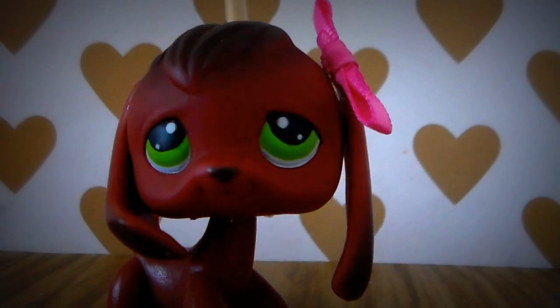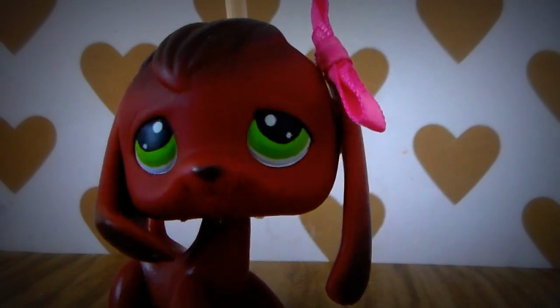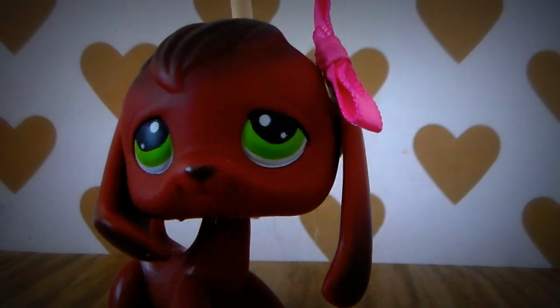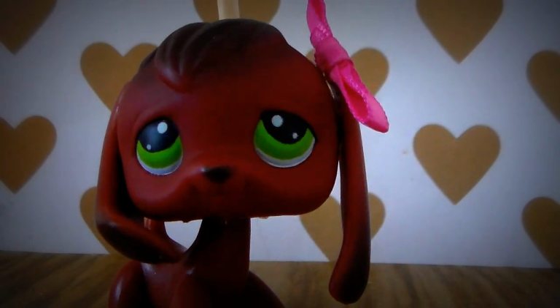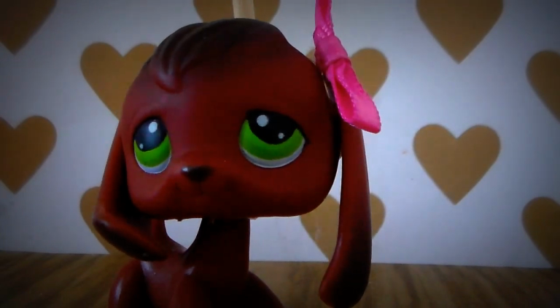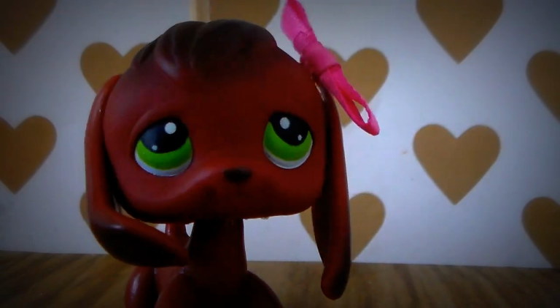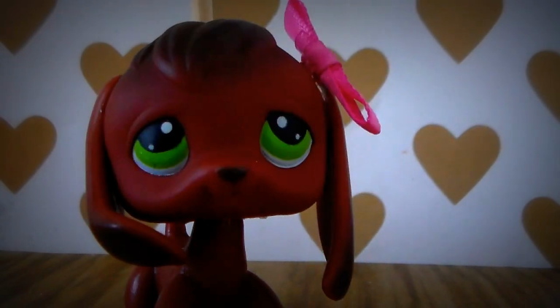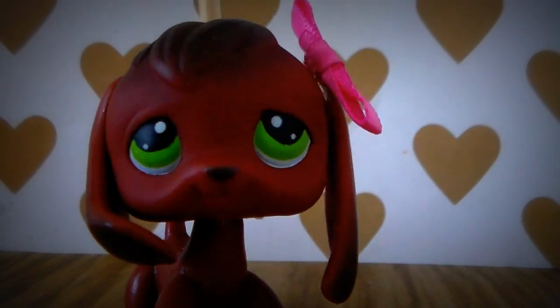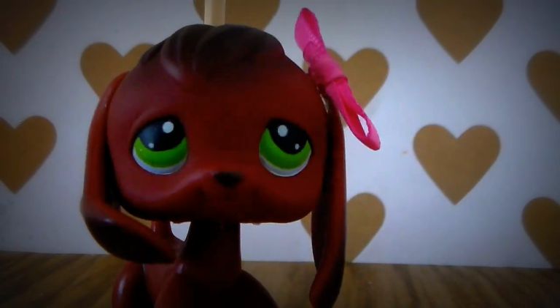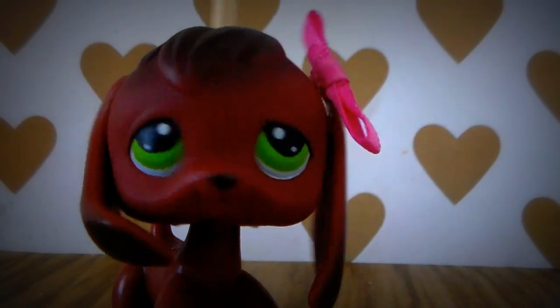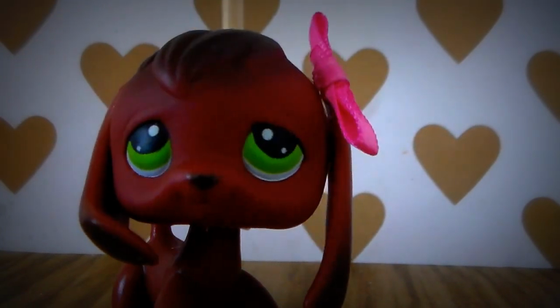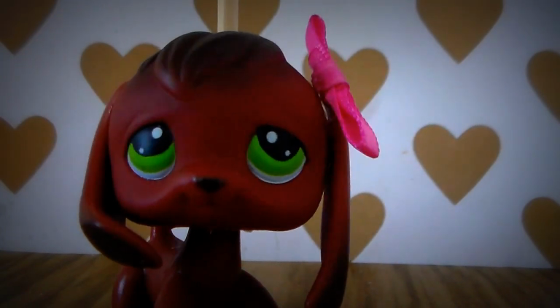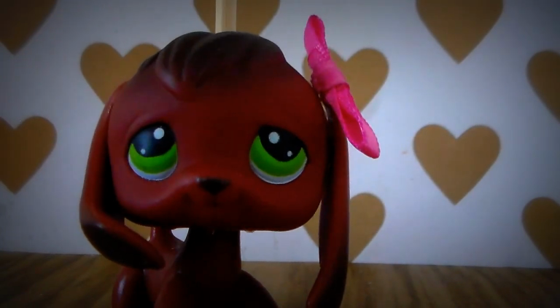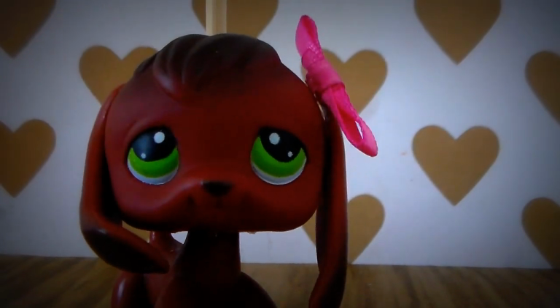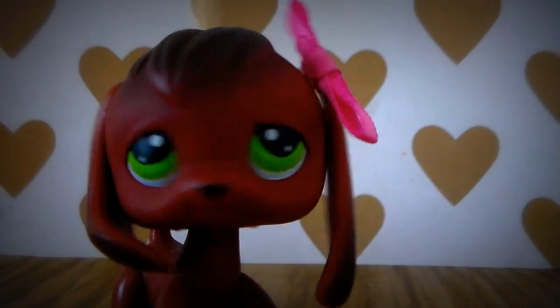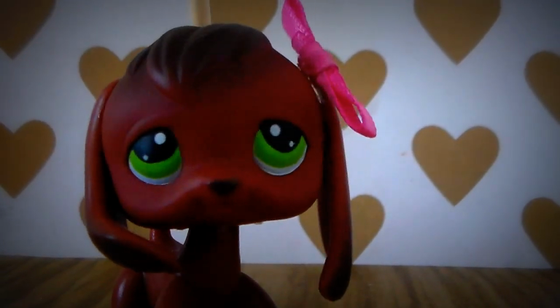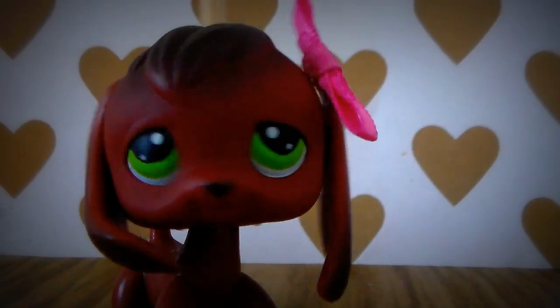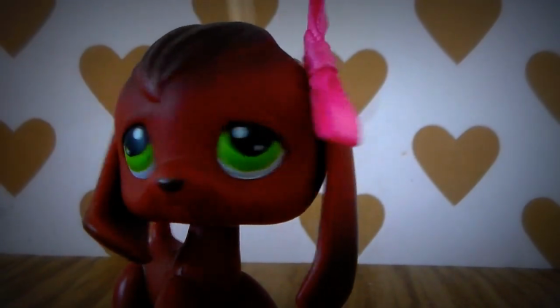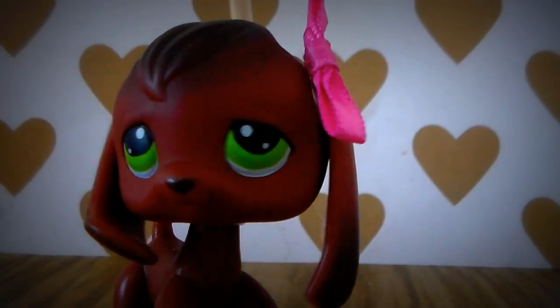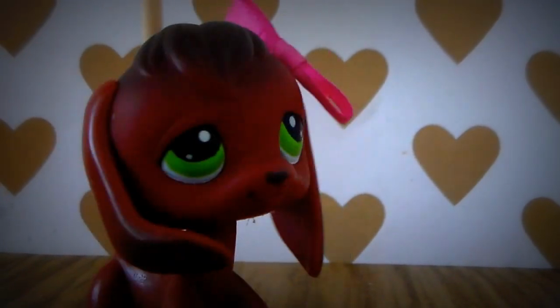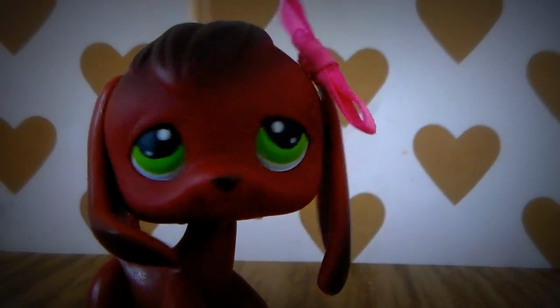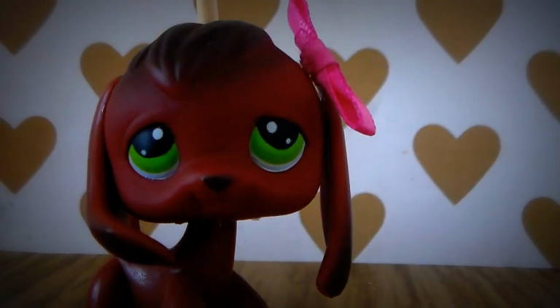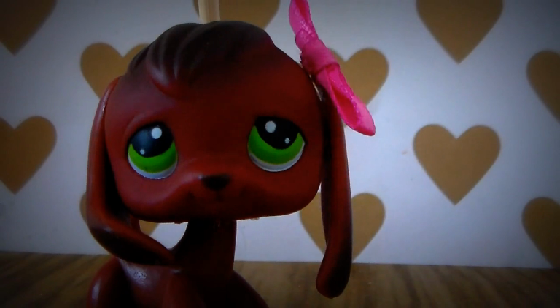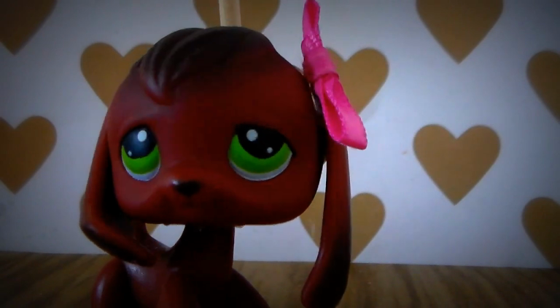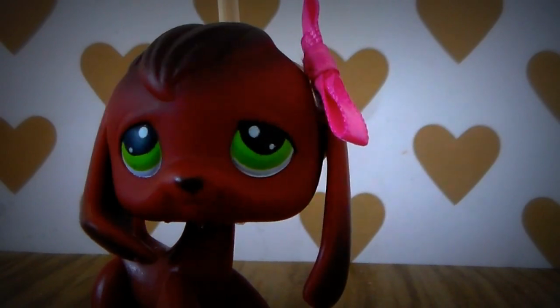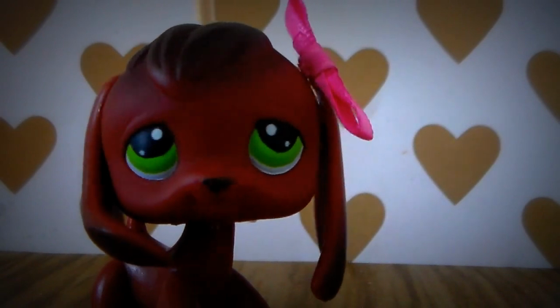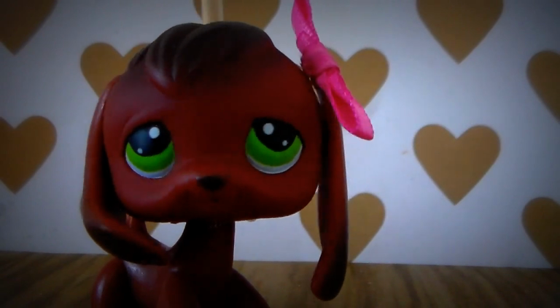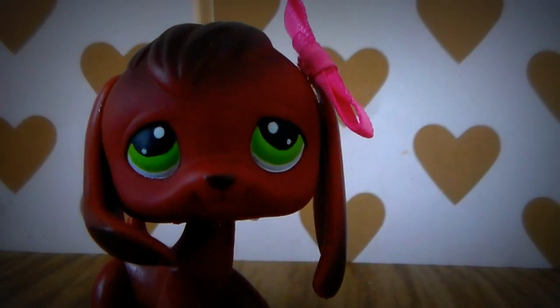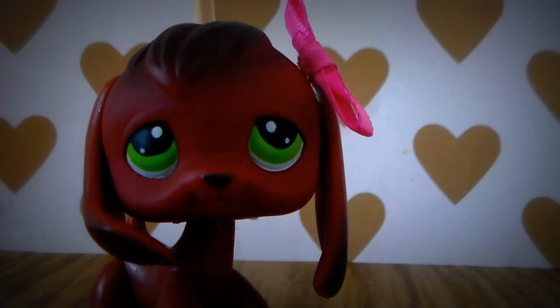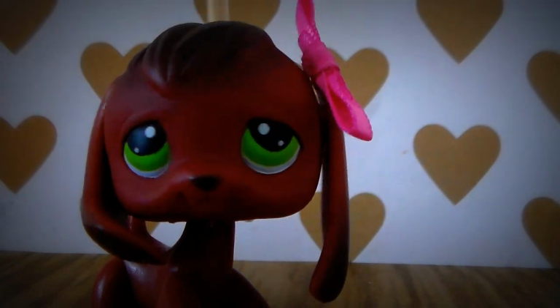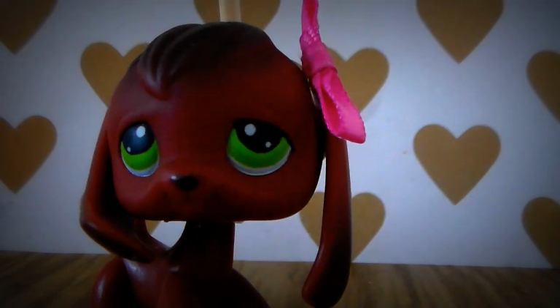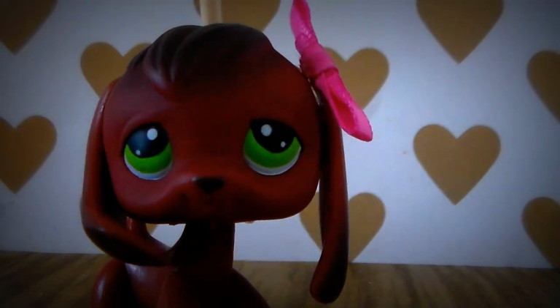And there you have it folks — an LPS compact mirror! That was it for the quick craft today. I will see you in the next video. Bye!